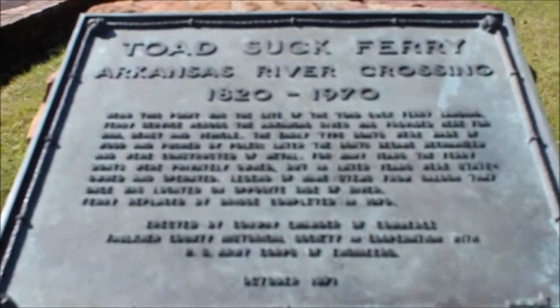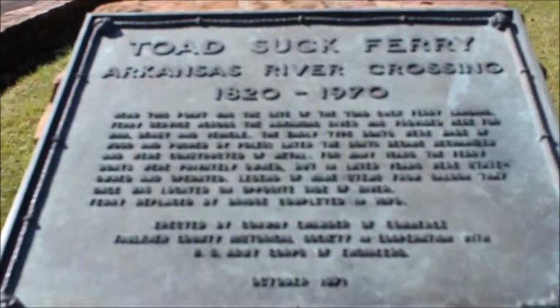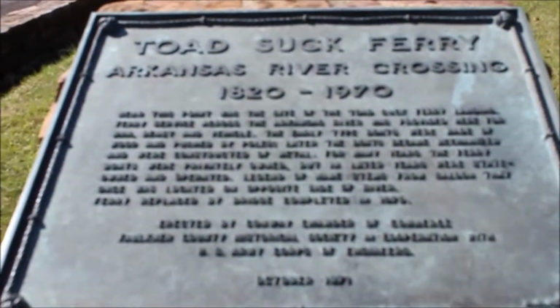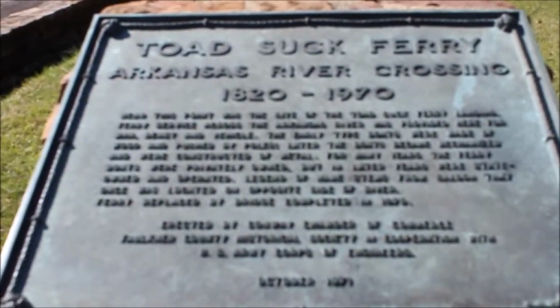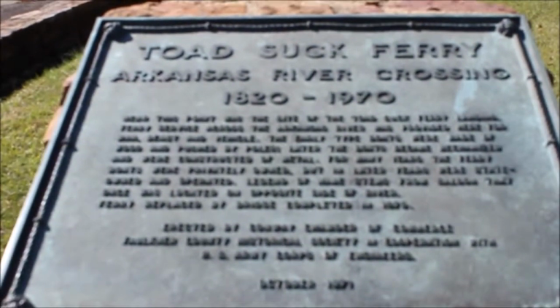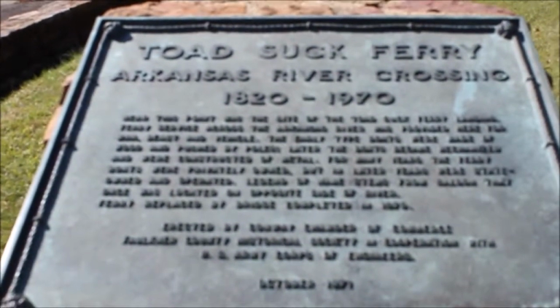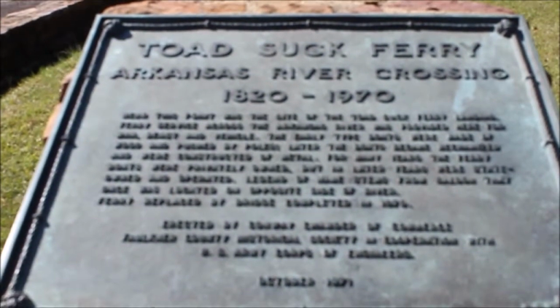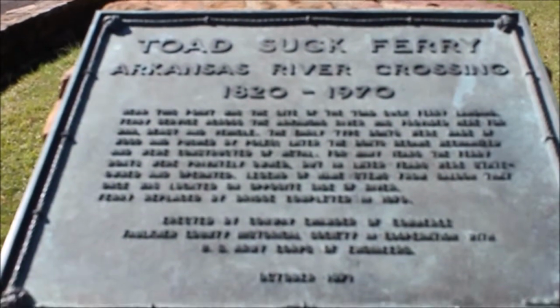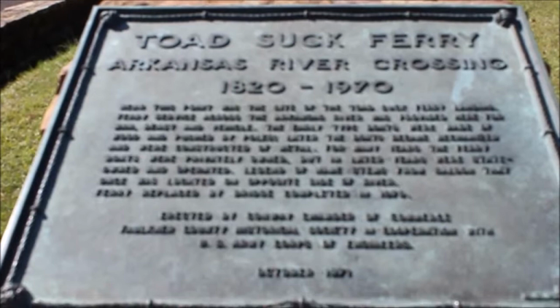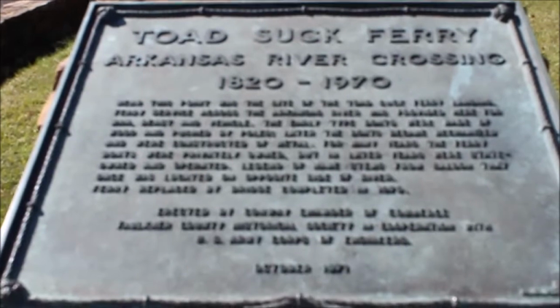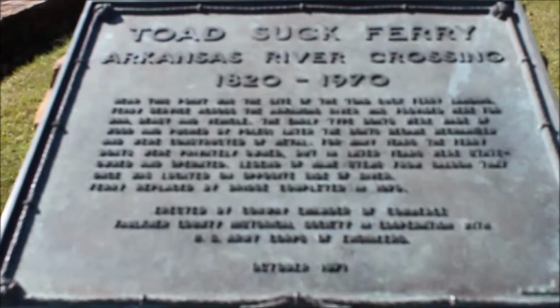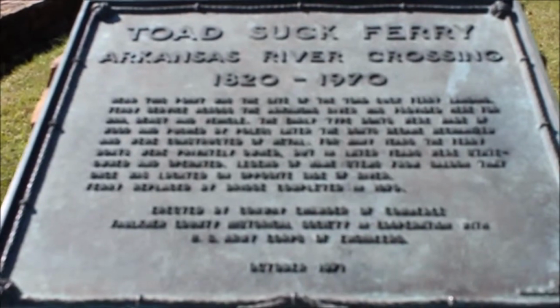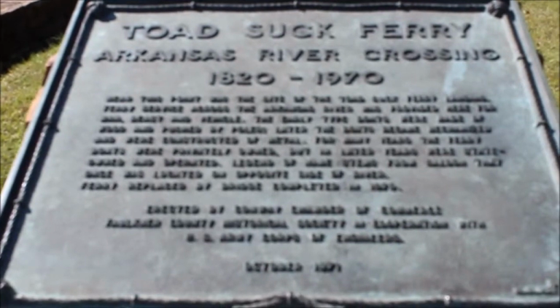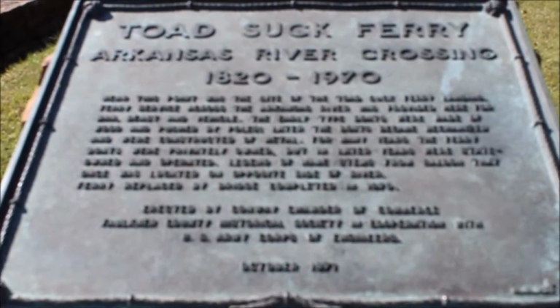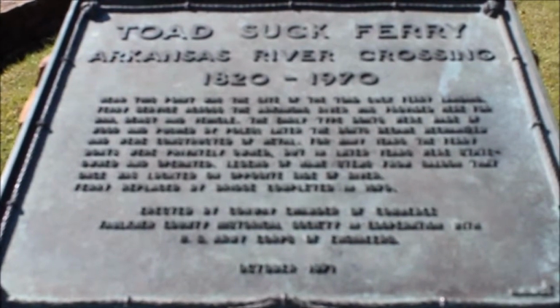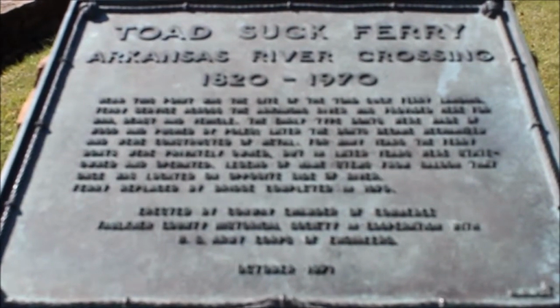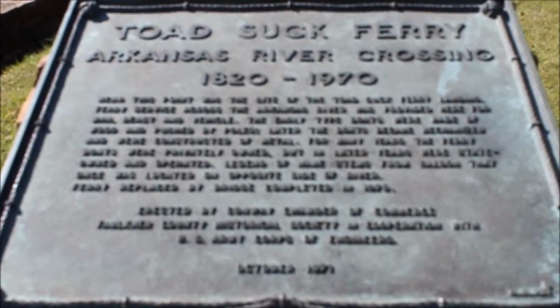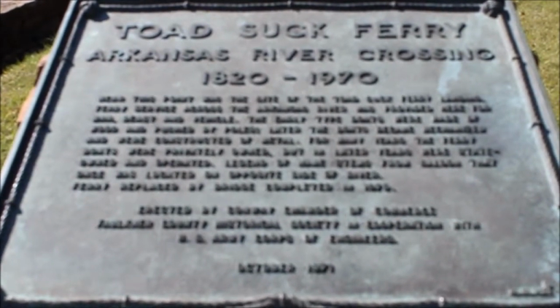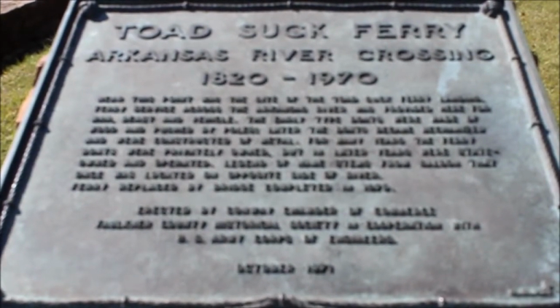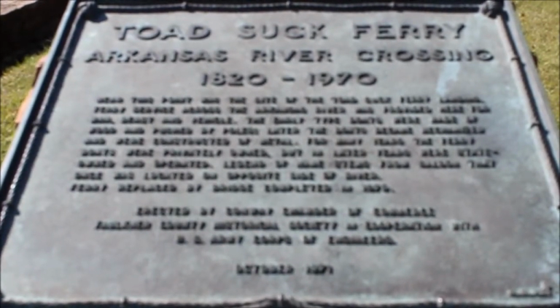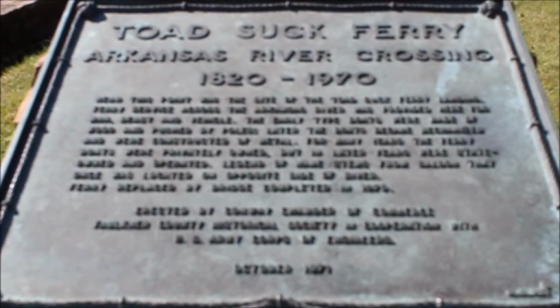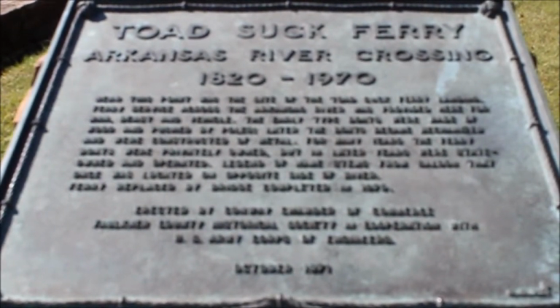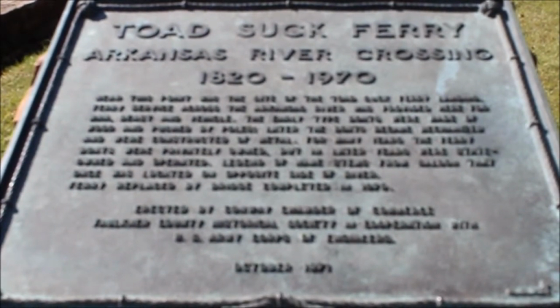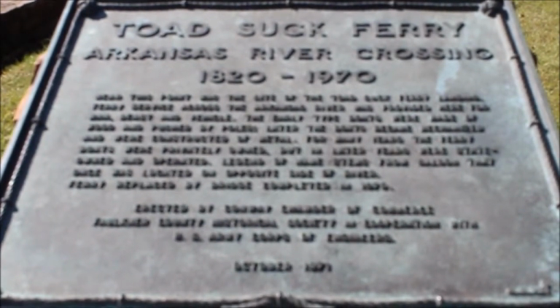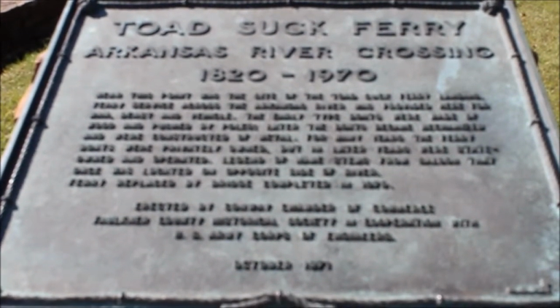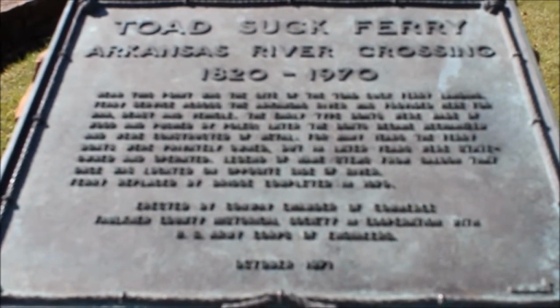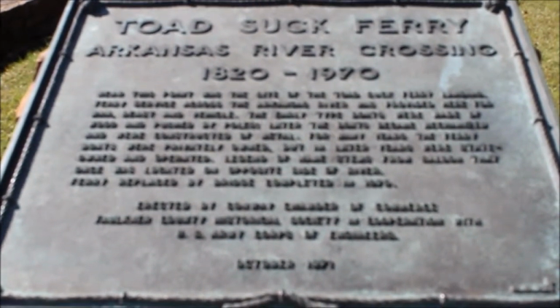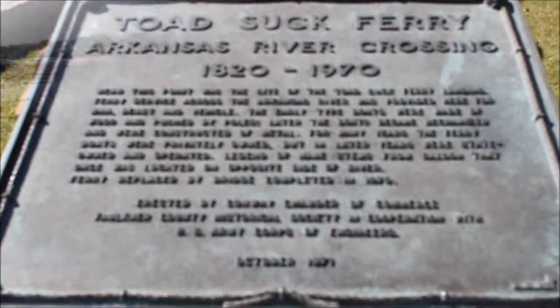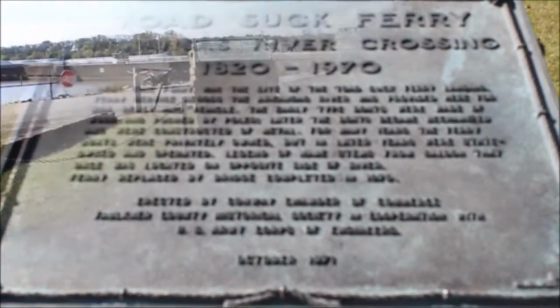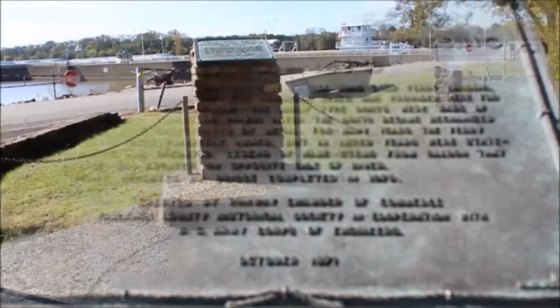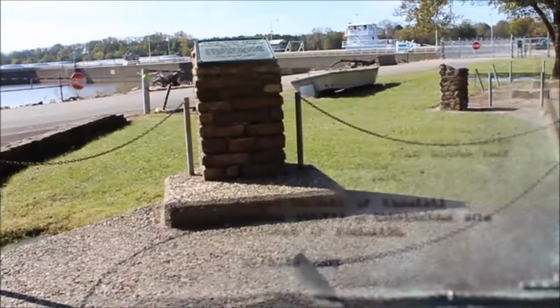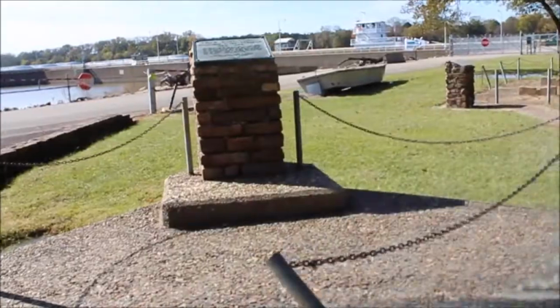Toad Suck Ferry, Arkansas River Crossing, 1820 through 1970.